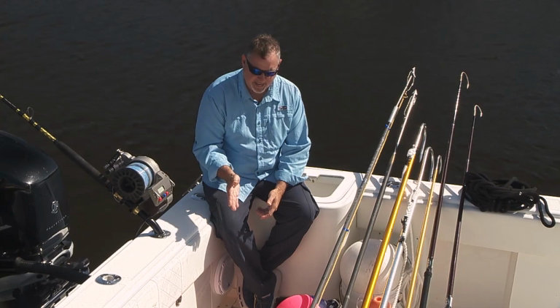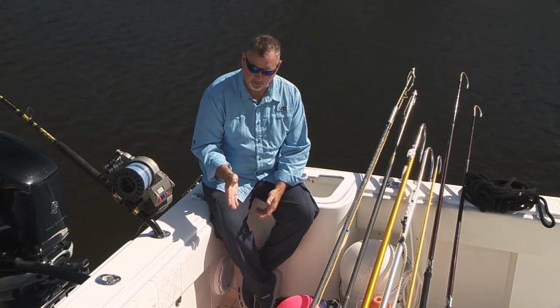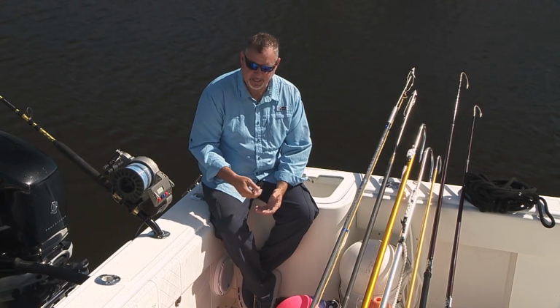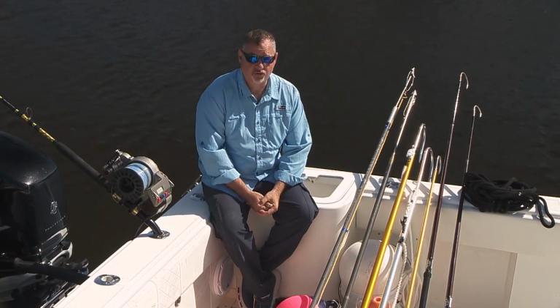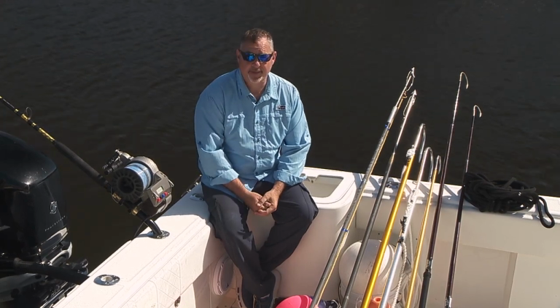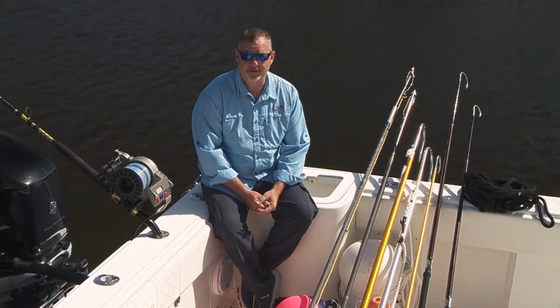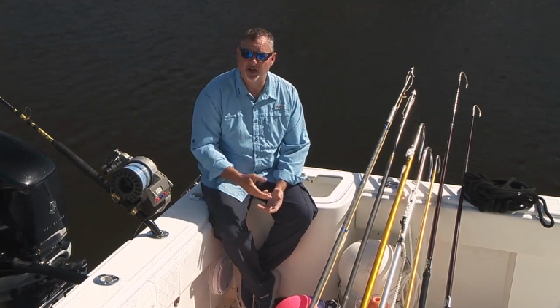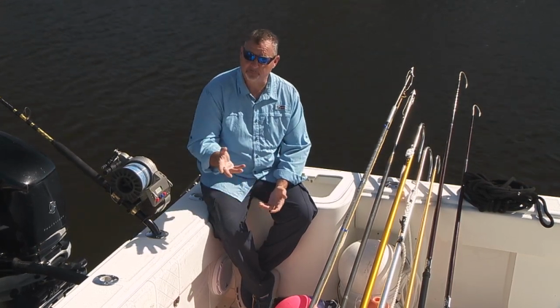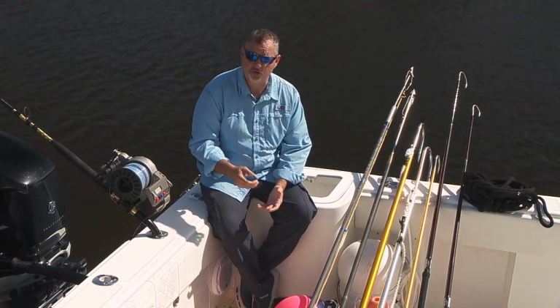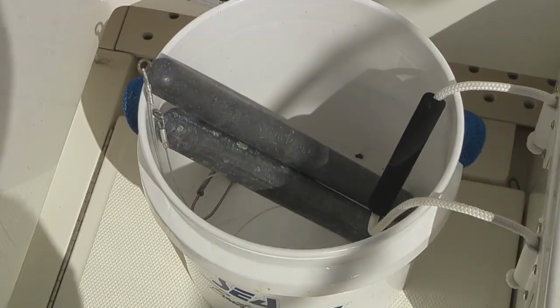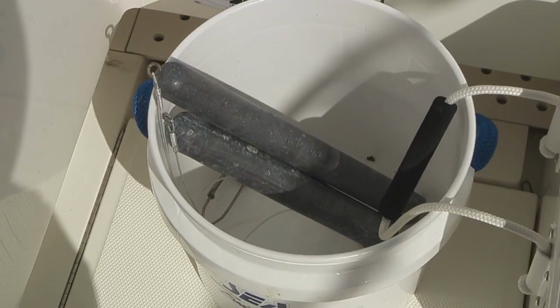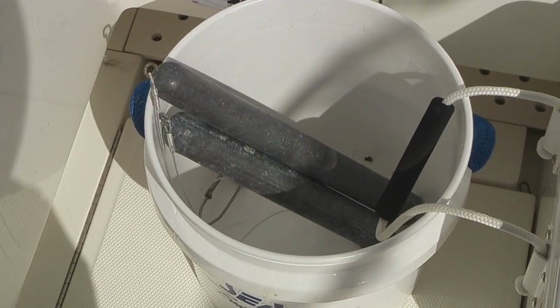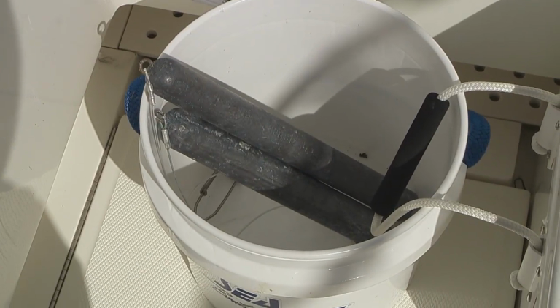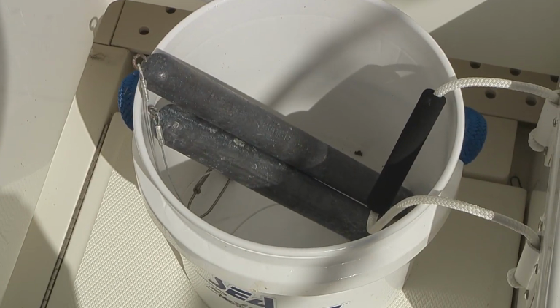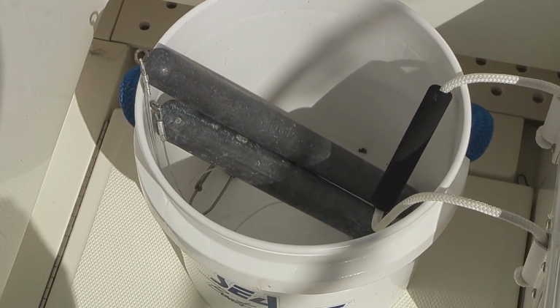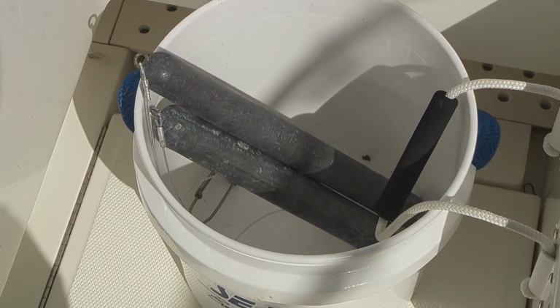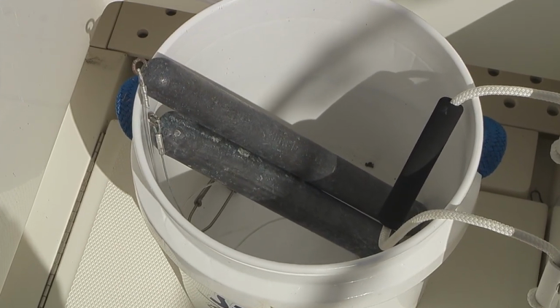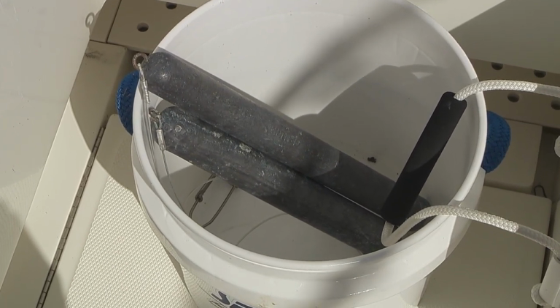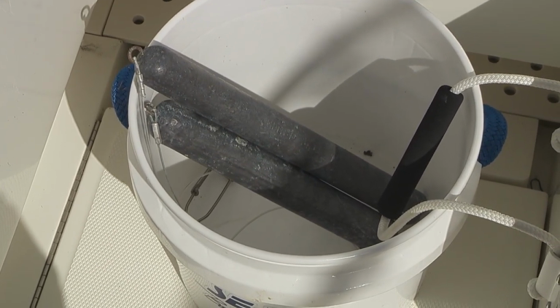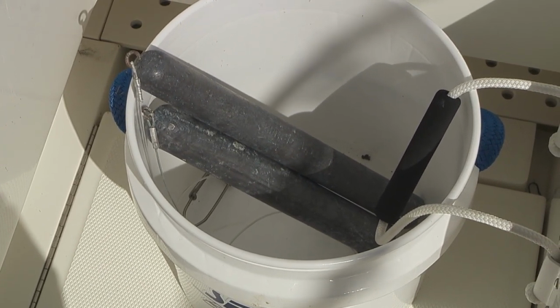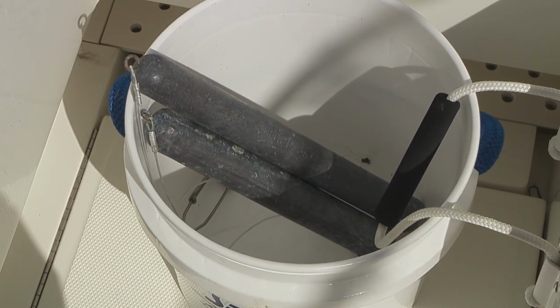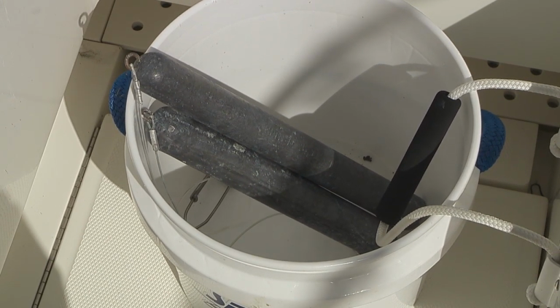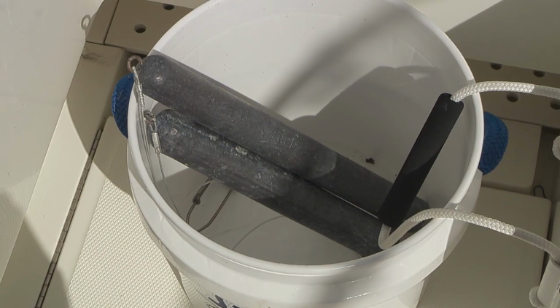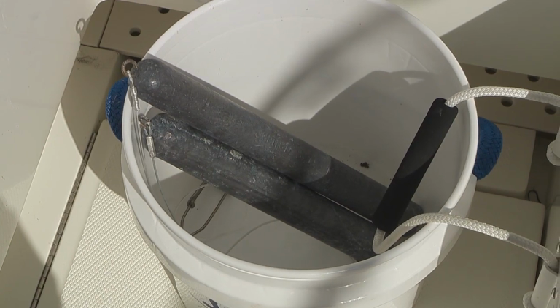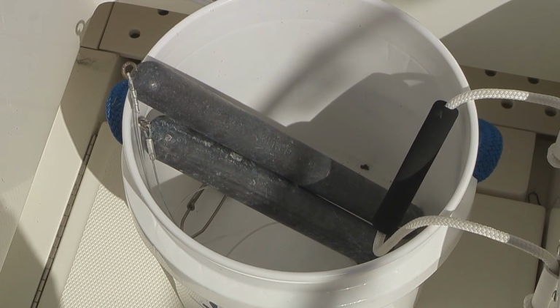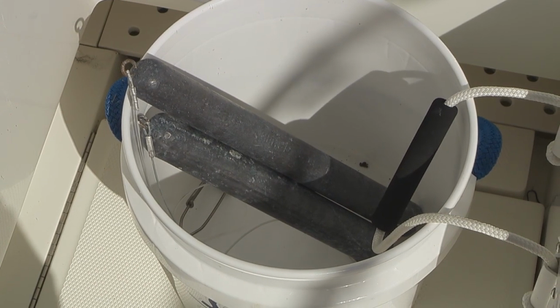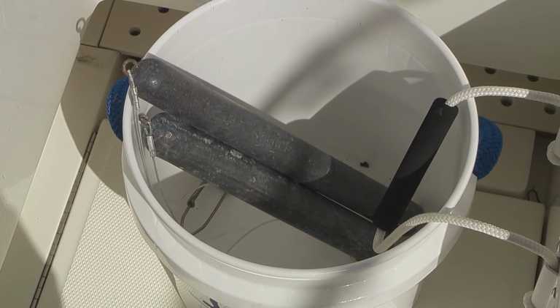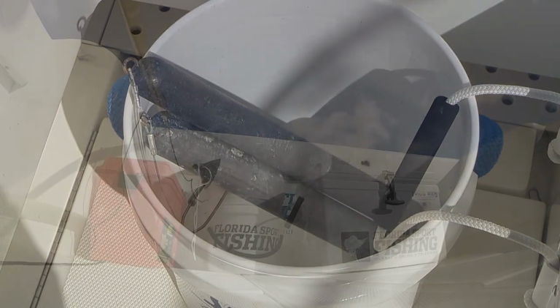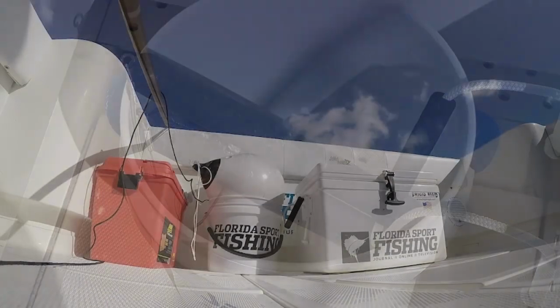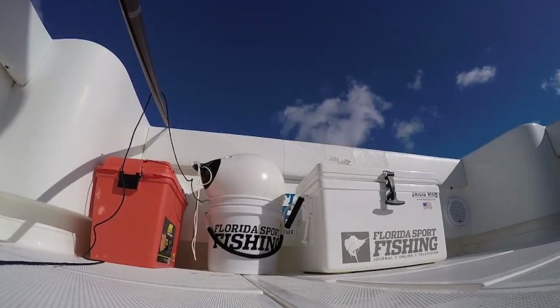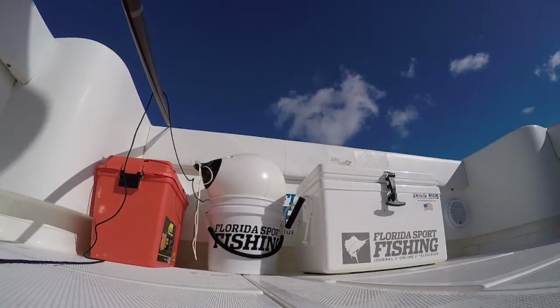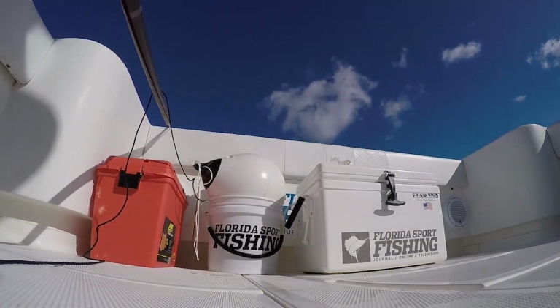Tackle — I can't stress this enough. Make sure you bring a couple of extra sash weights, 8 to 12 pounds — we're usually fishing 10 pounds.